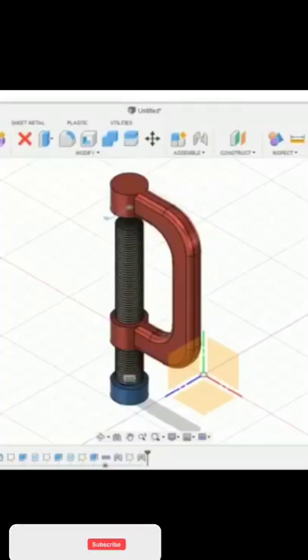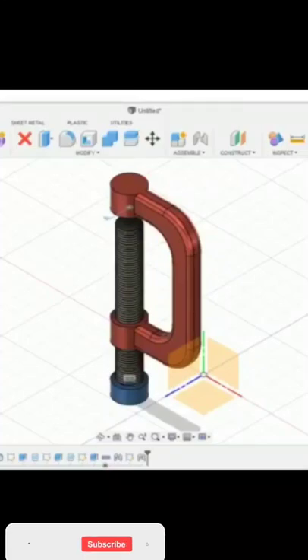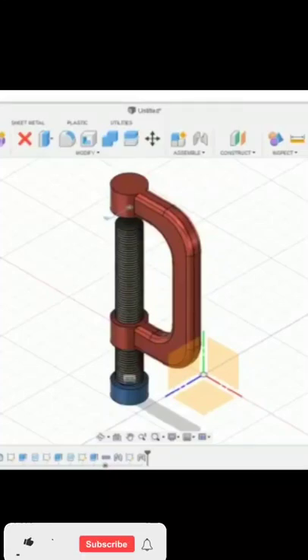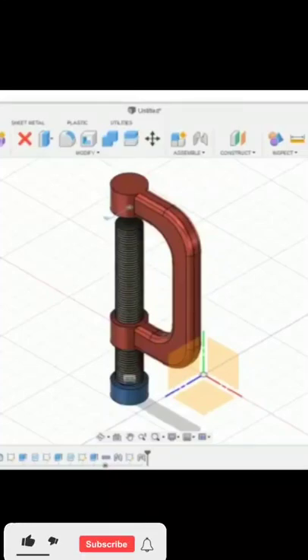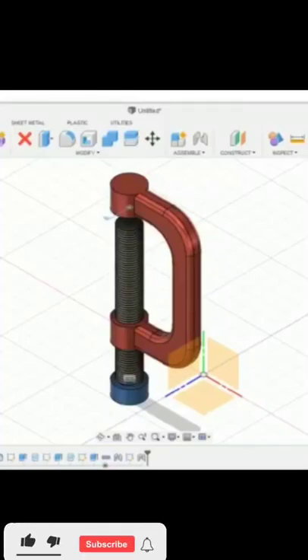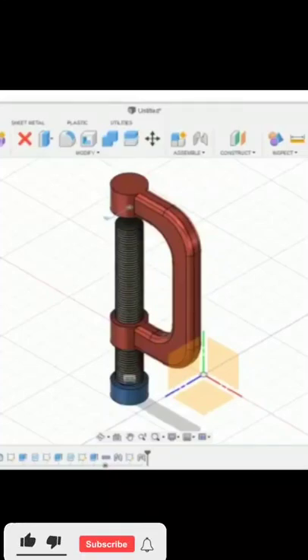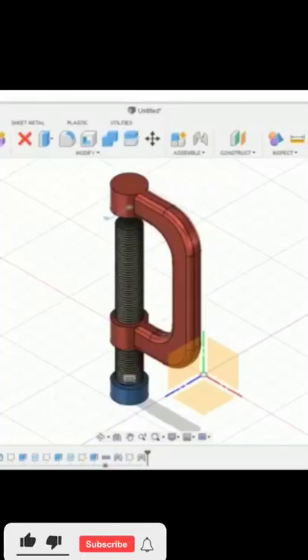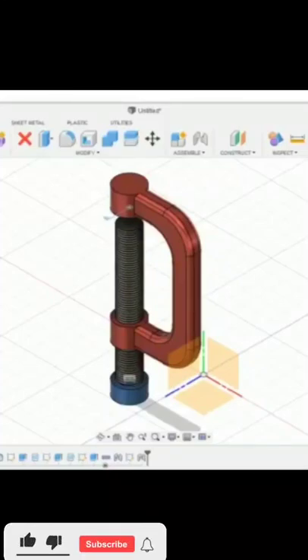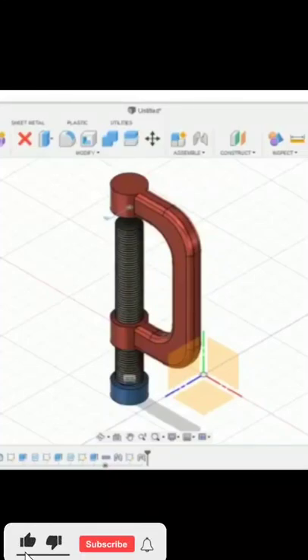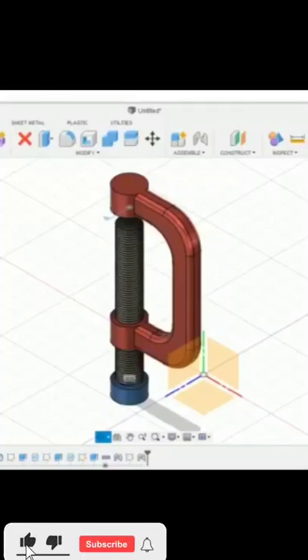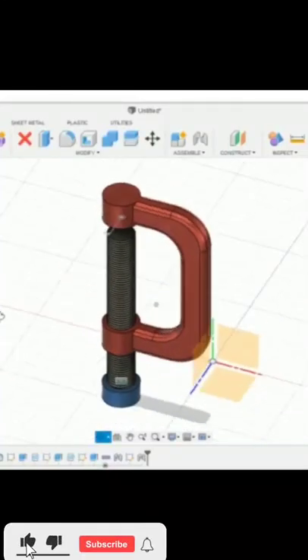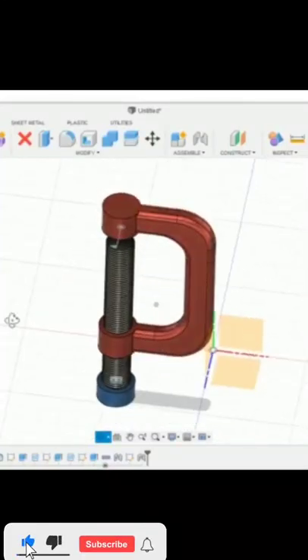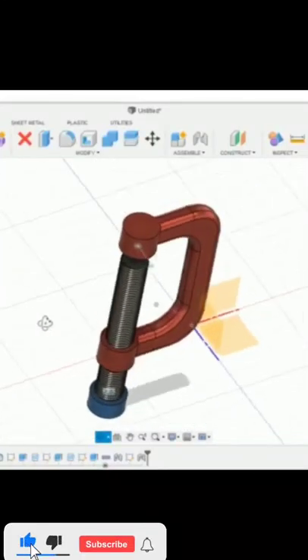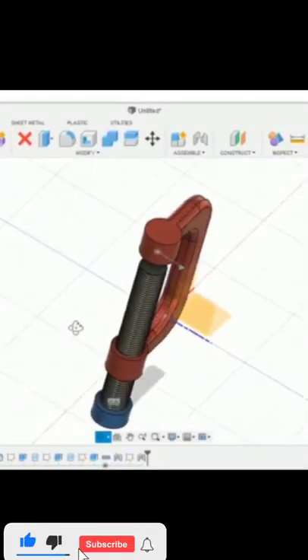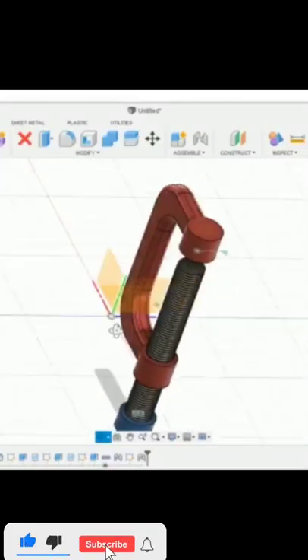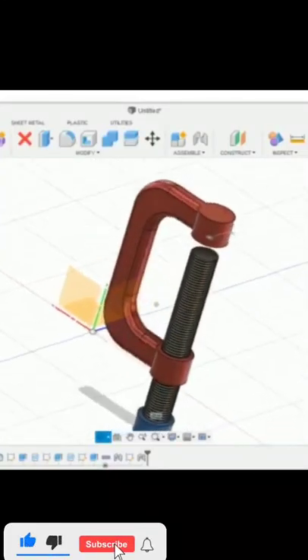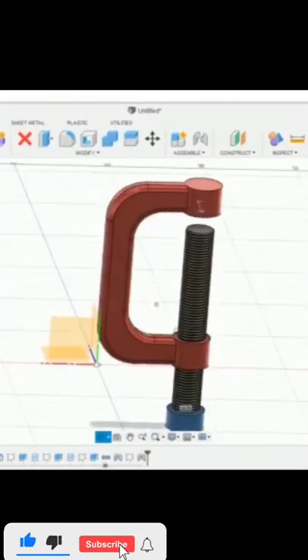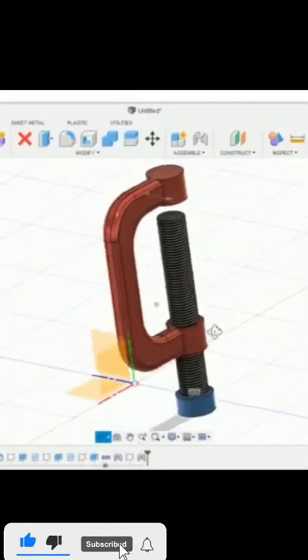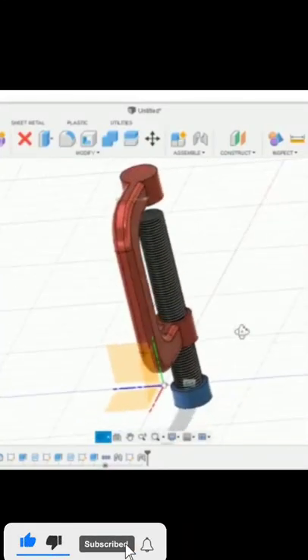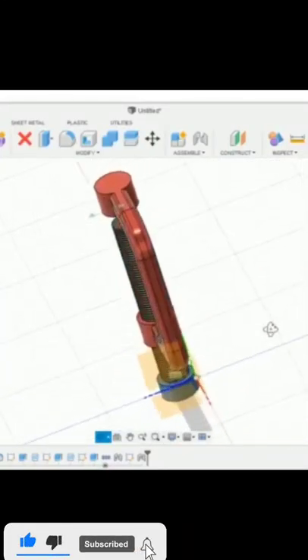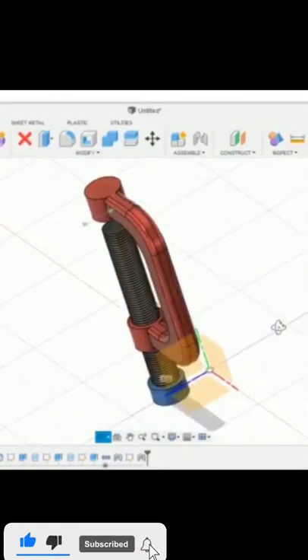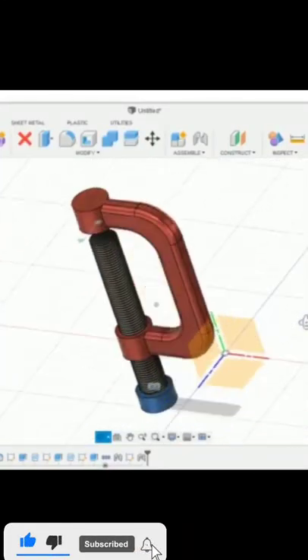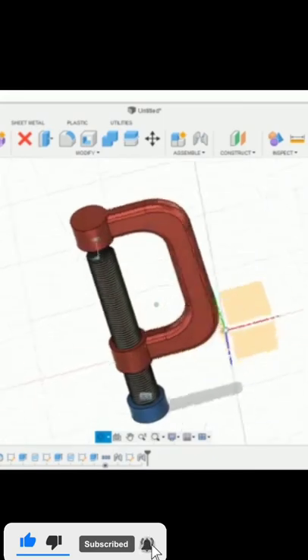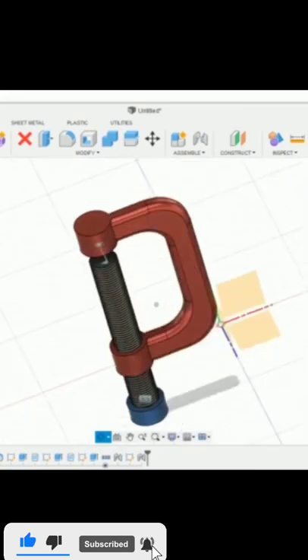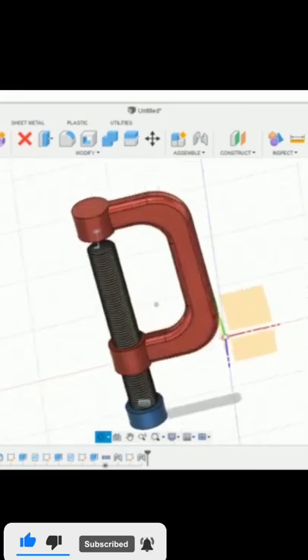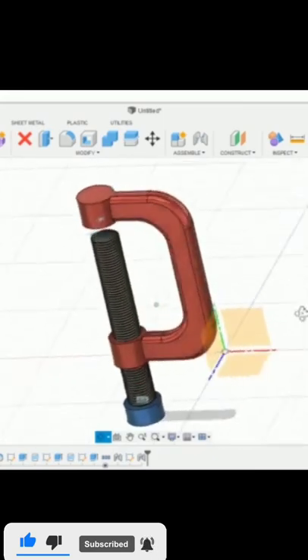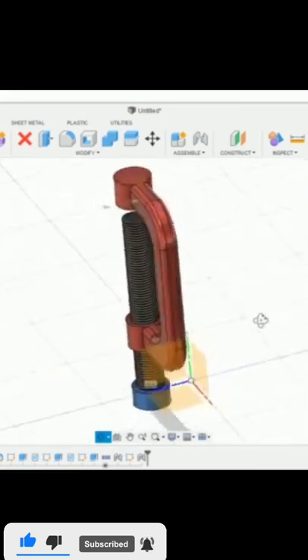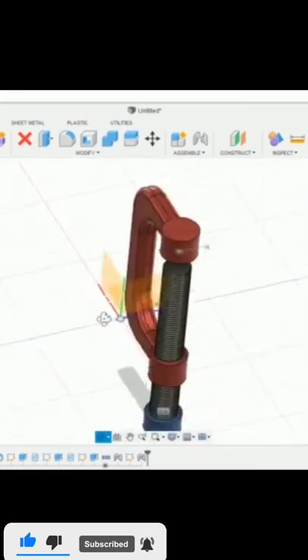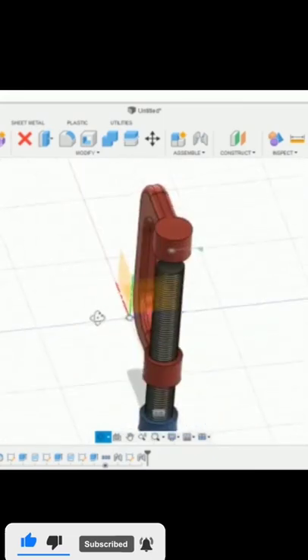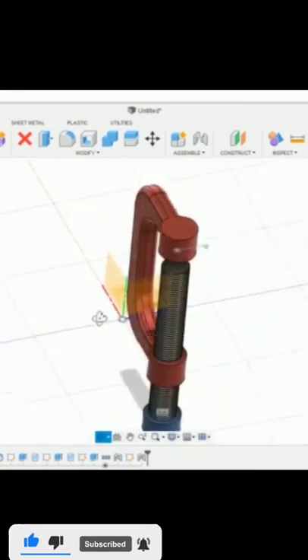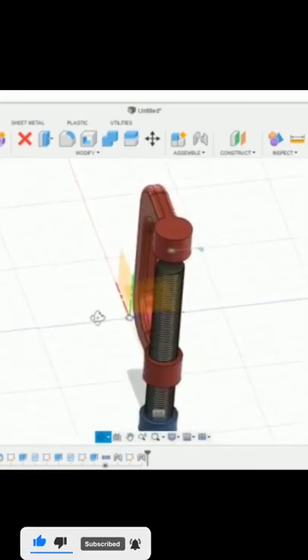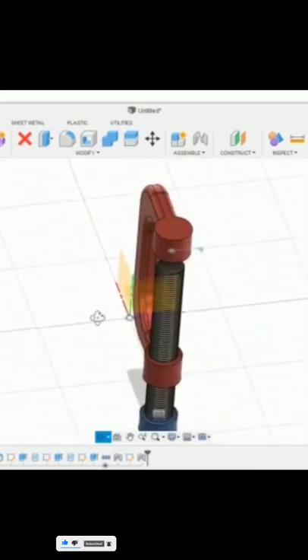Hello everyone. In this video we are going to learn about how to make a C-clamp. This video is a brief introduction of C-clamp.